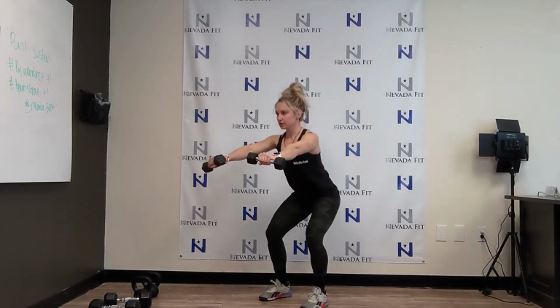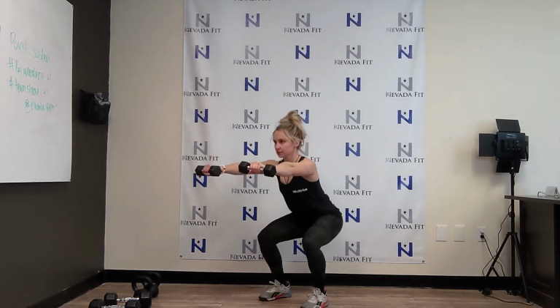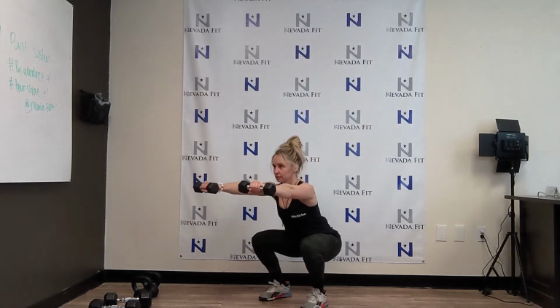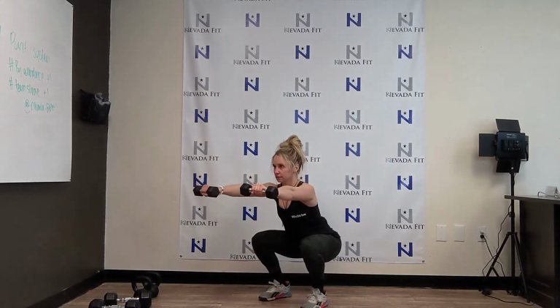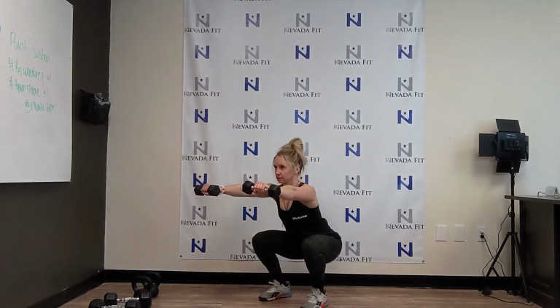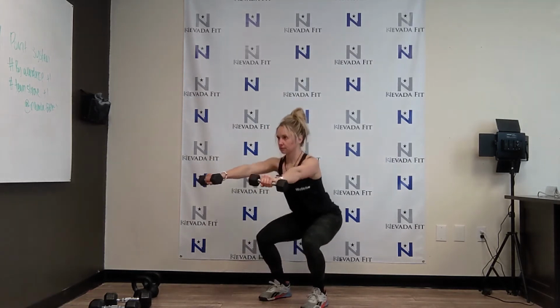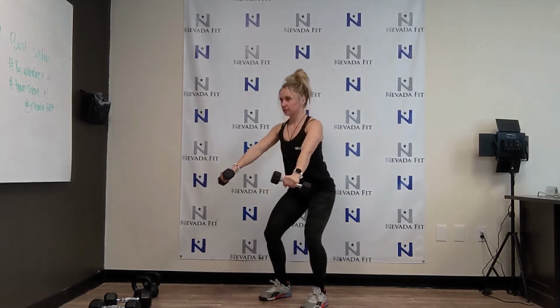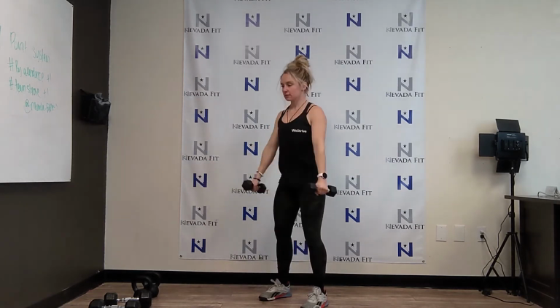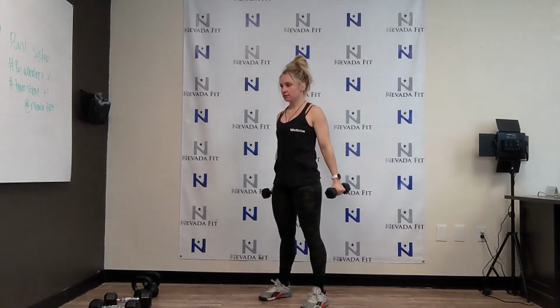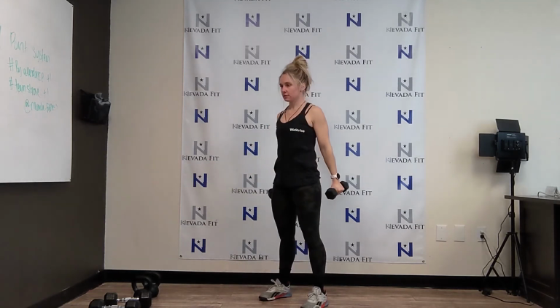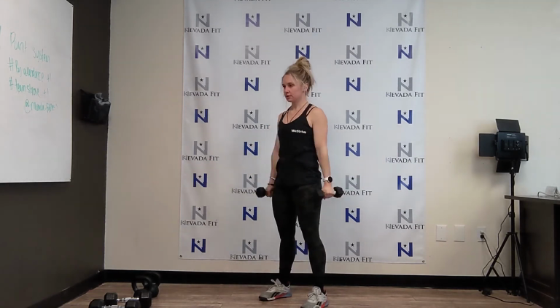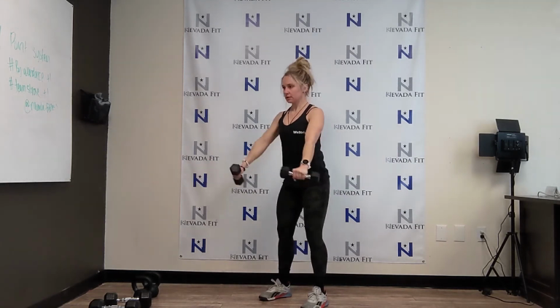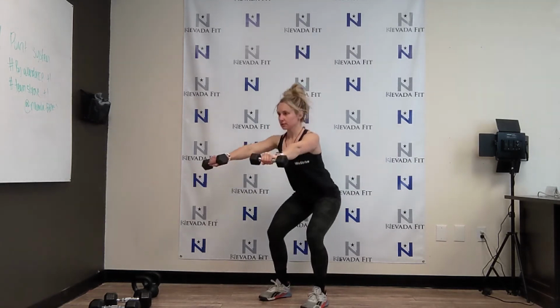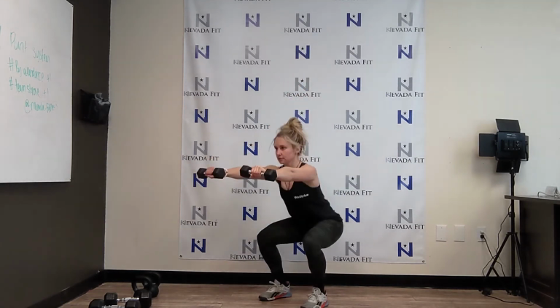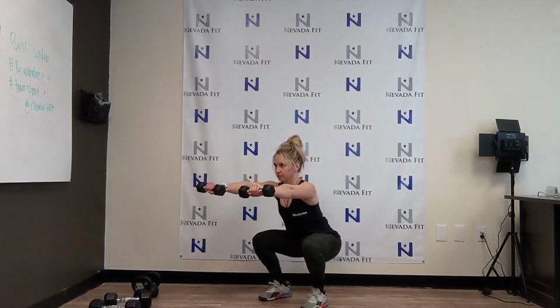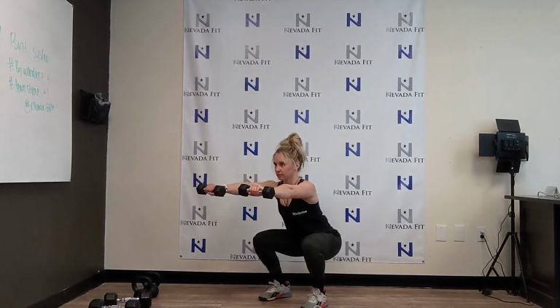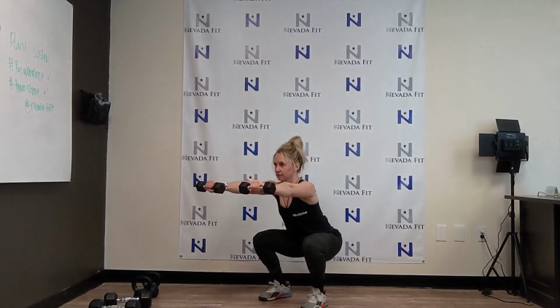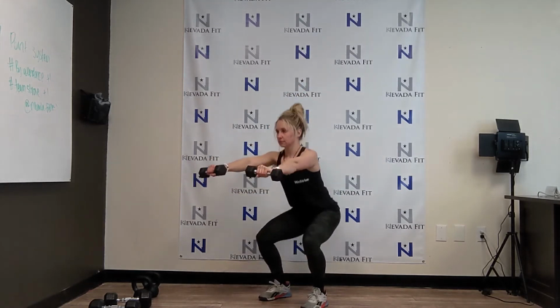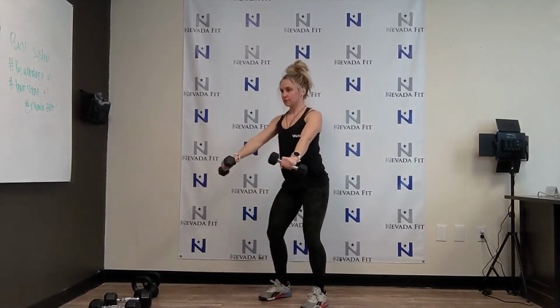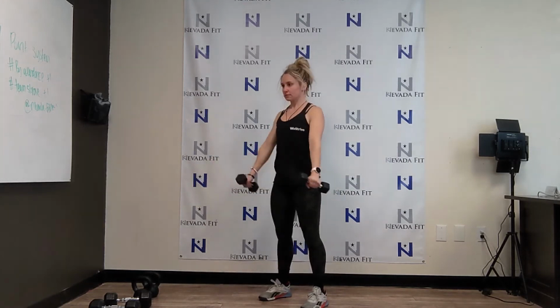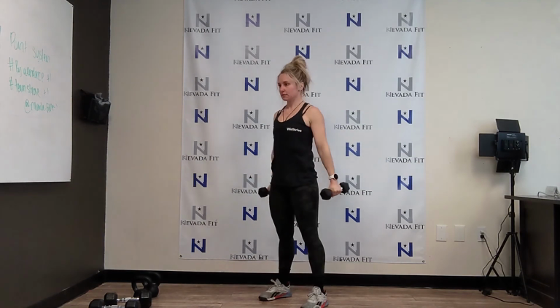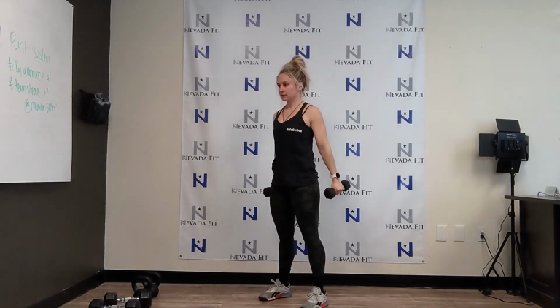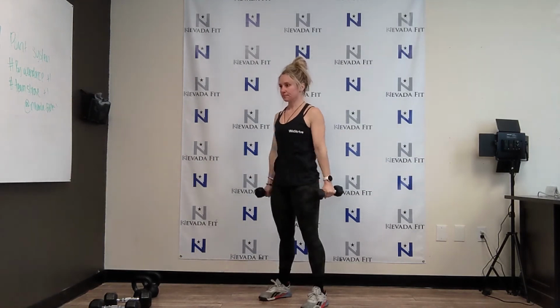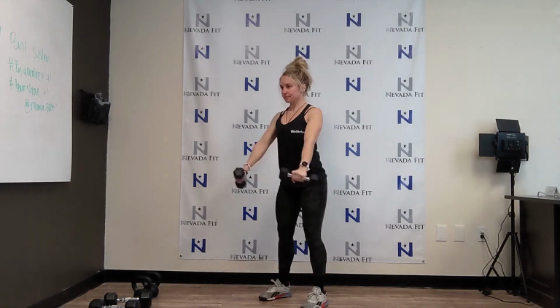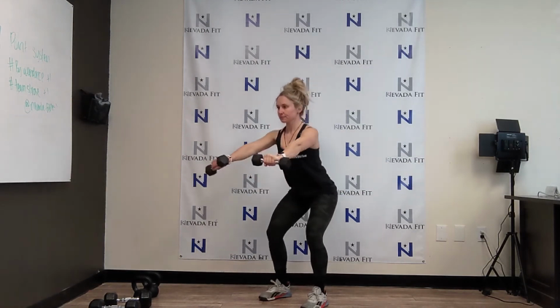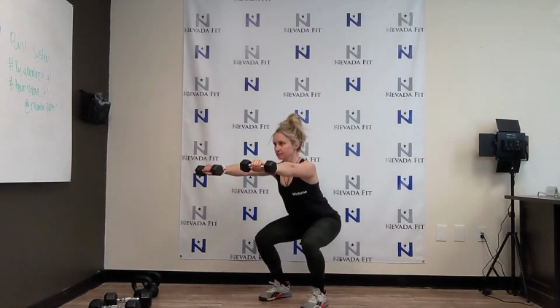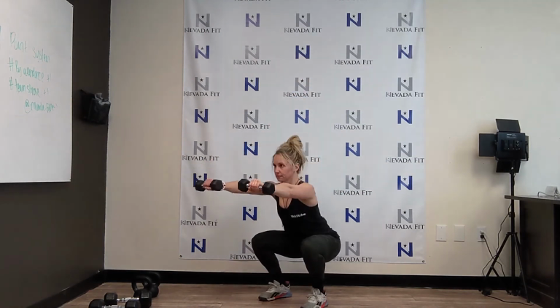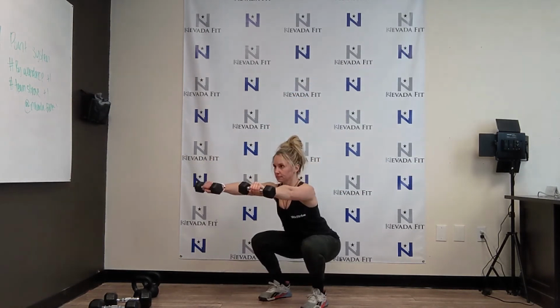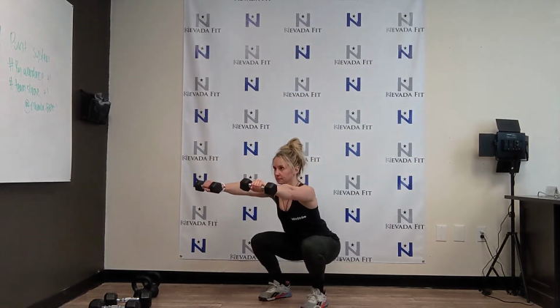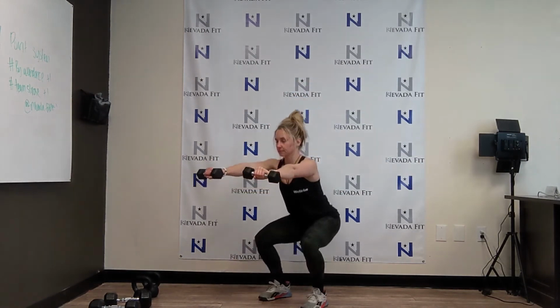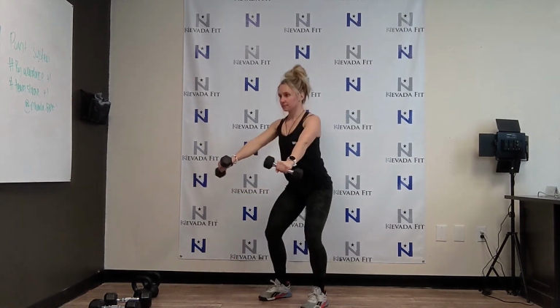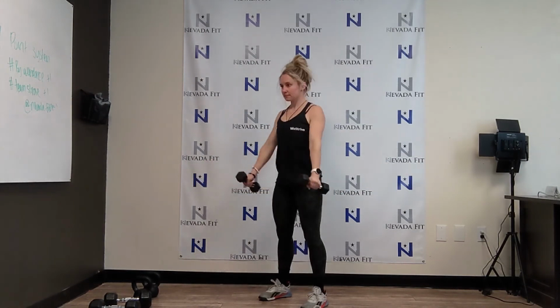From here, as you stand up, the dumbbells will come back down towards your side as your legs straighten out. Repeat to complete.